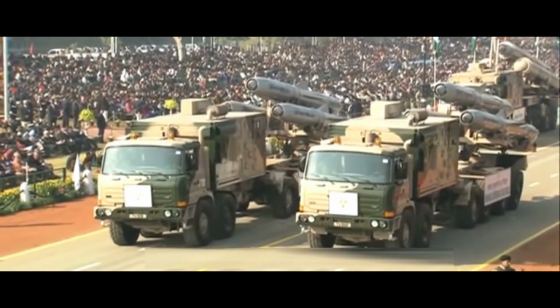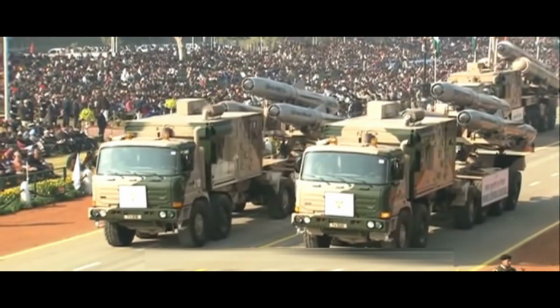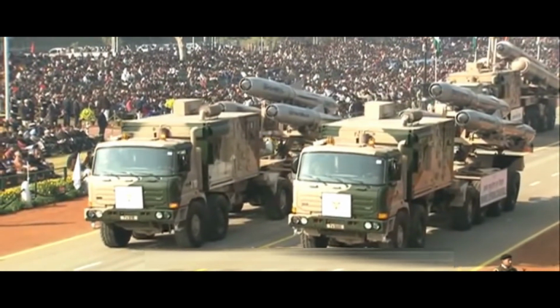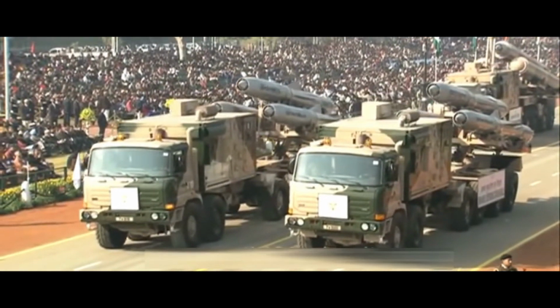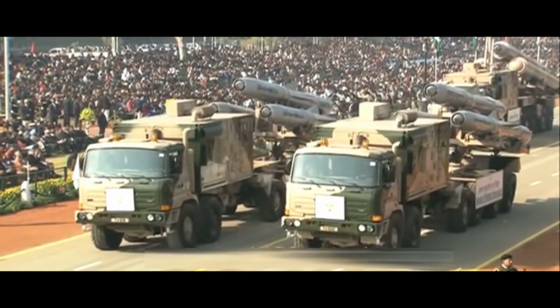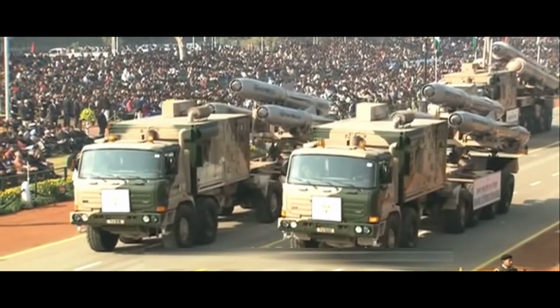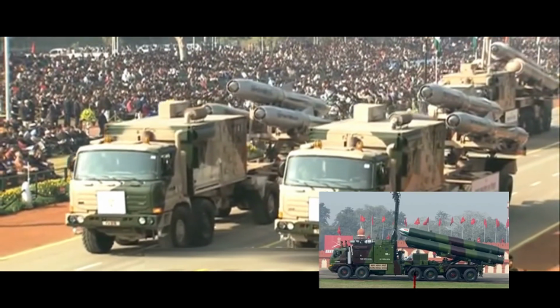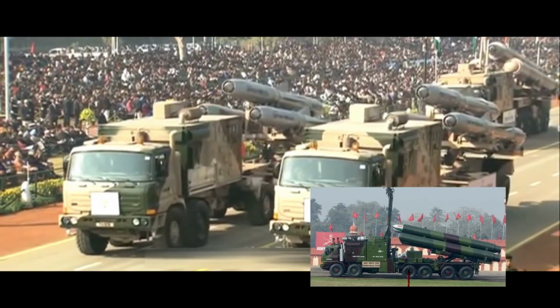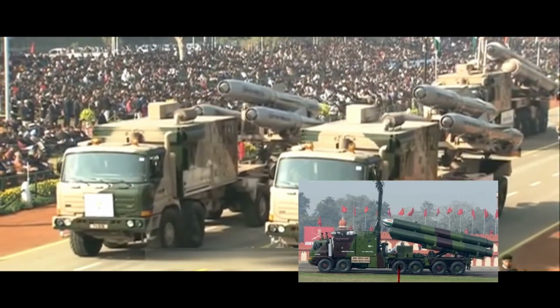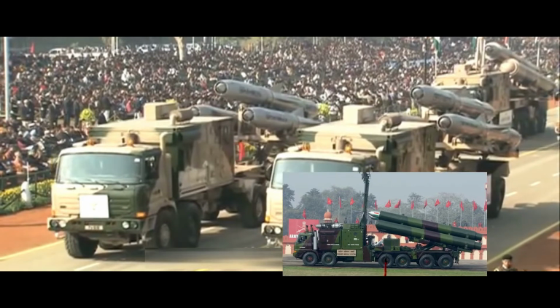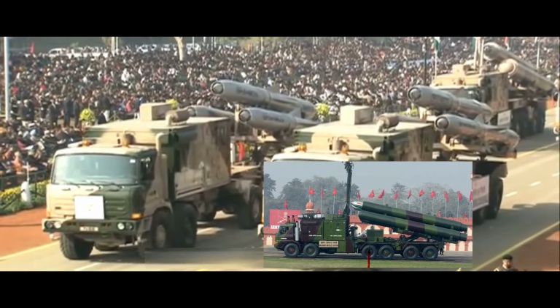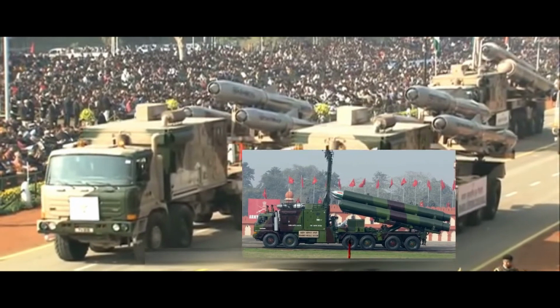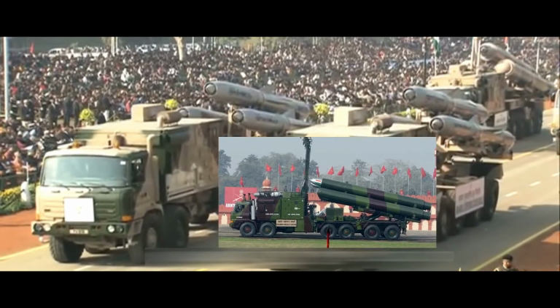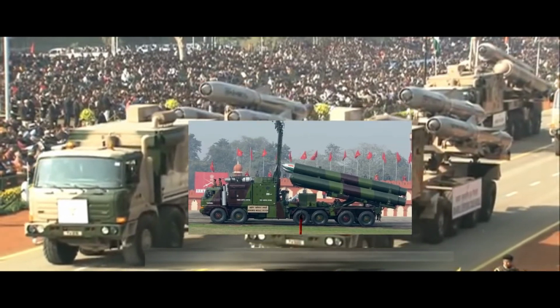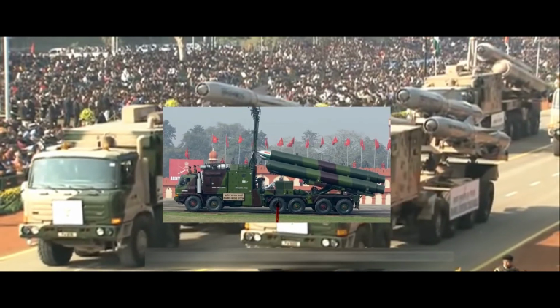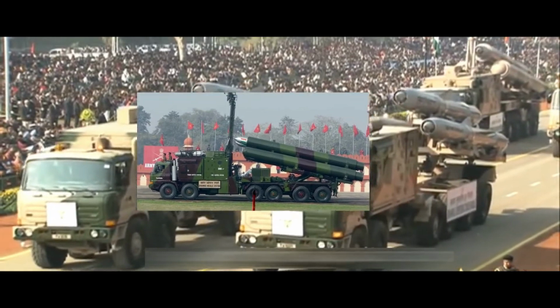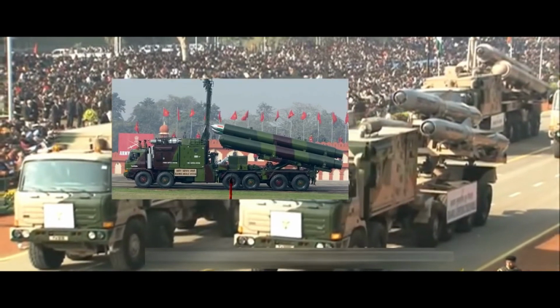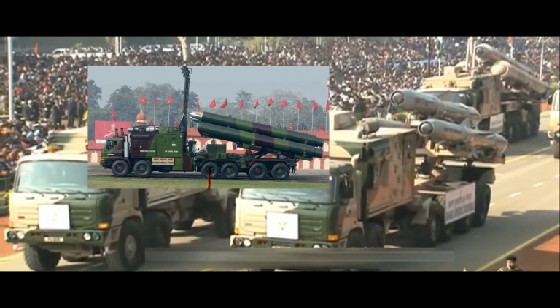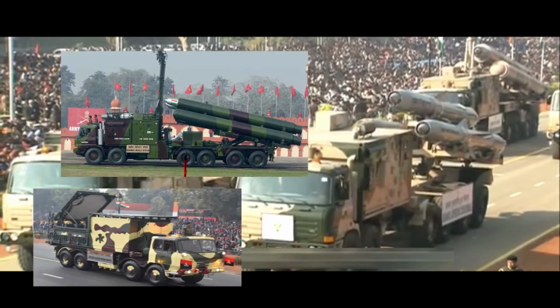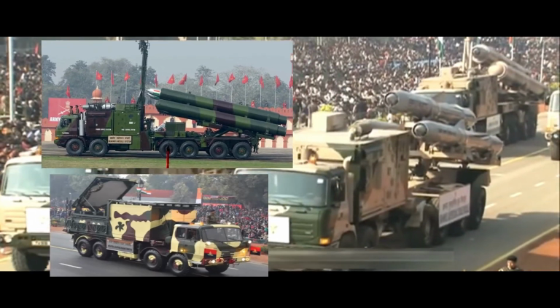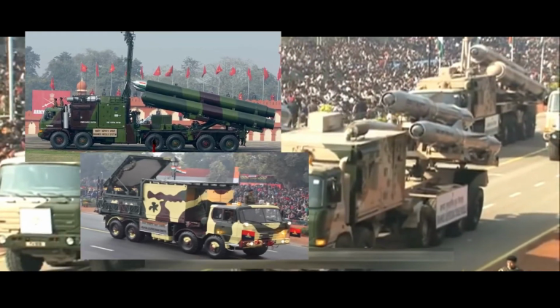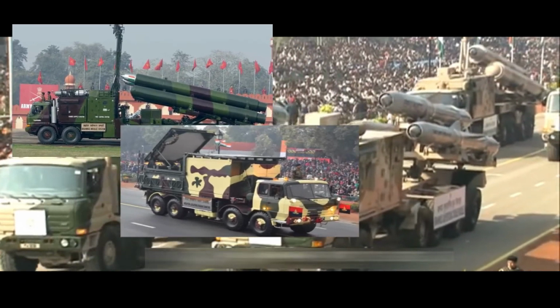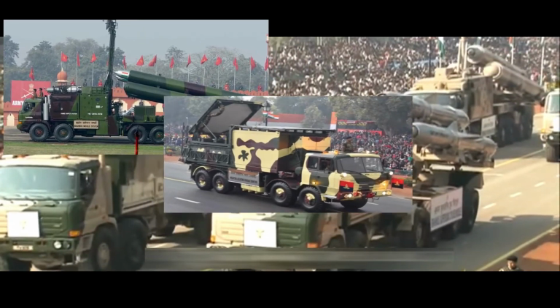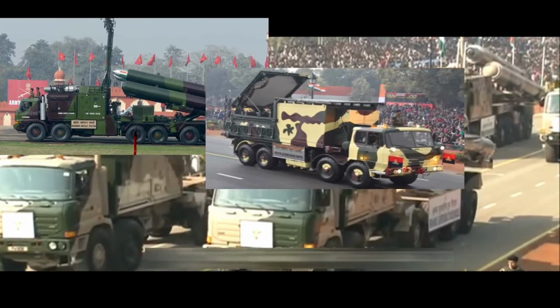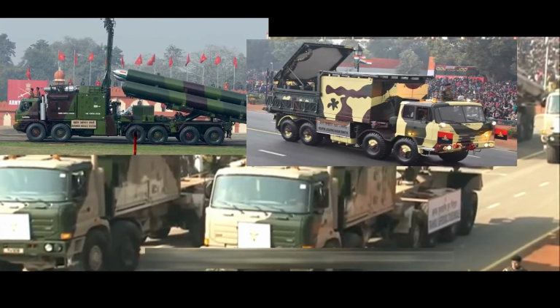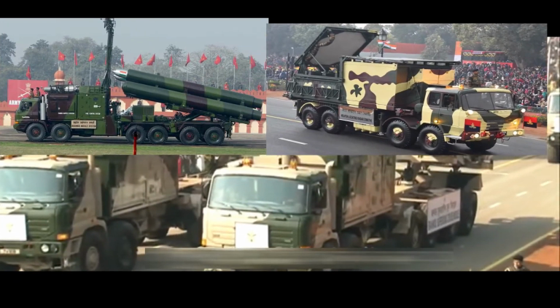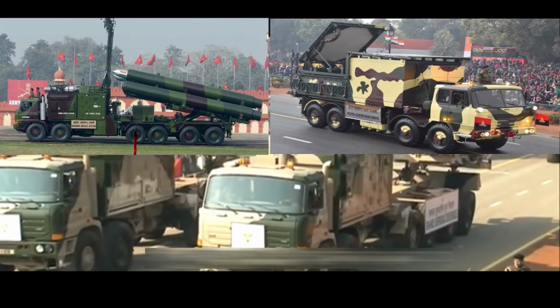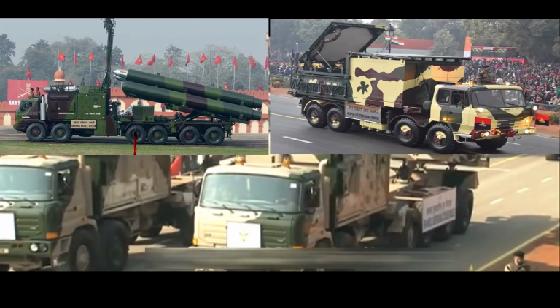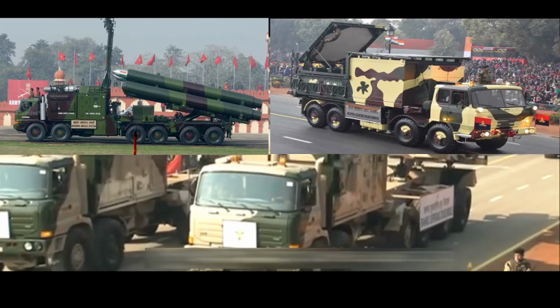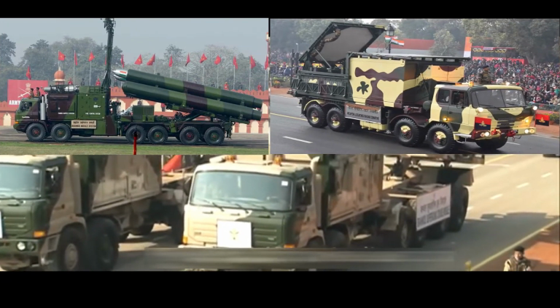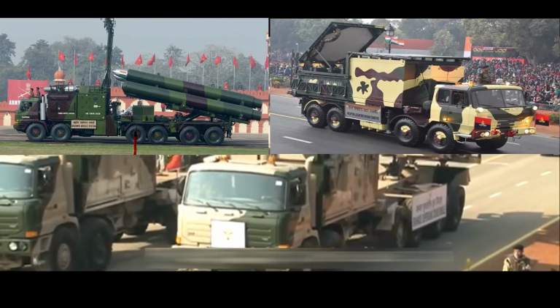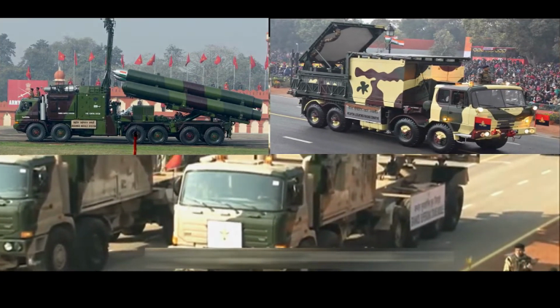A missile battery typically consists of three mobile autonomous launchers with two or three missile tubes each, along with the tracking systems.